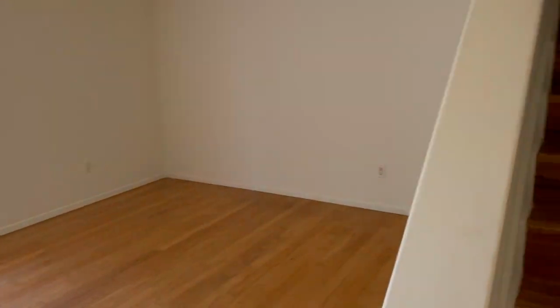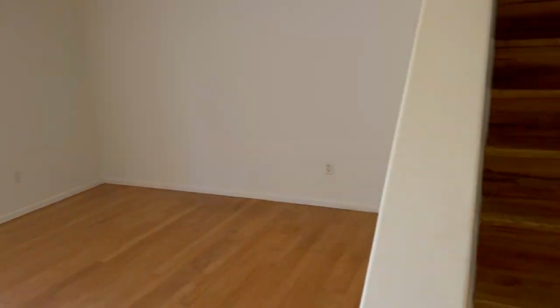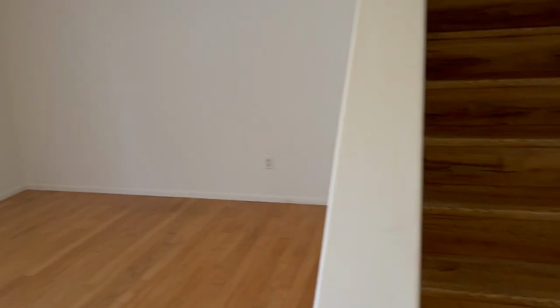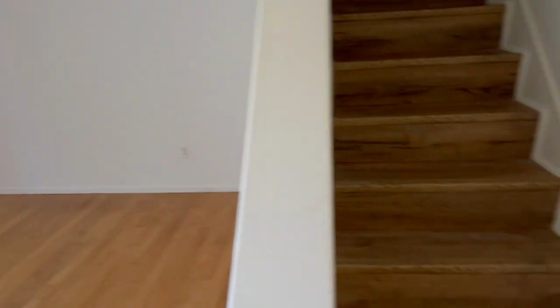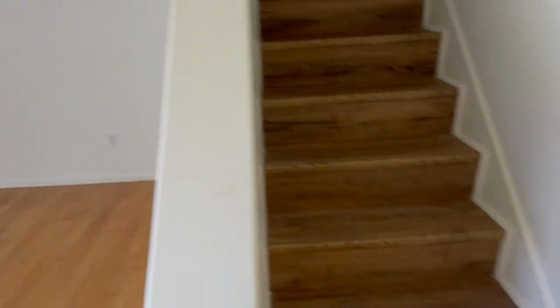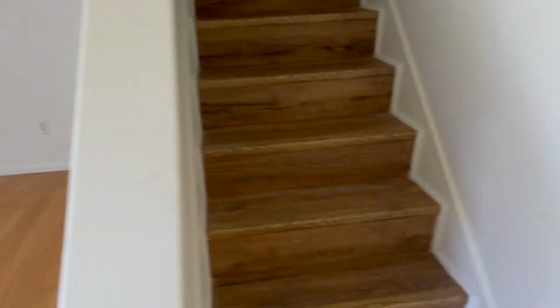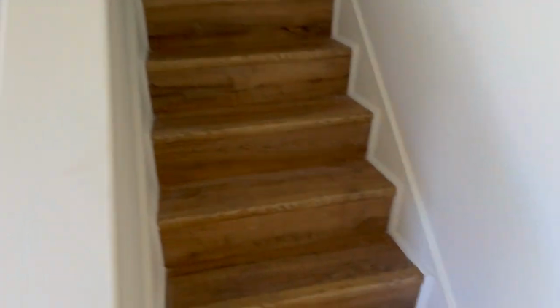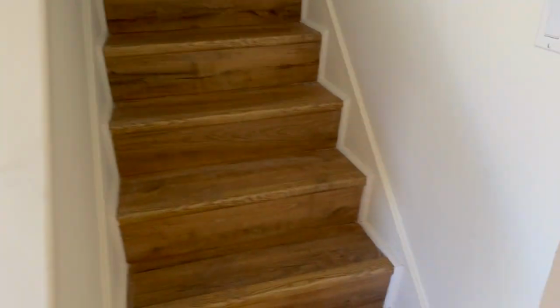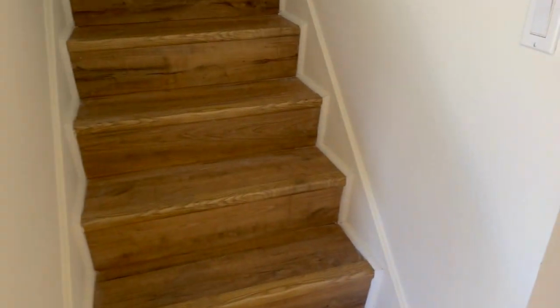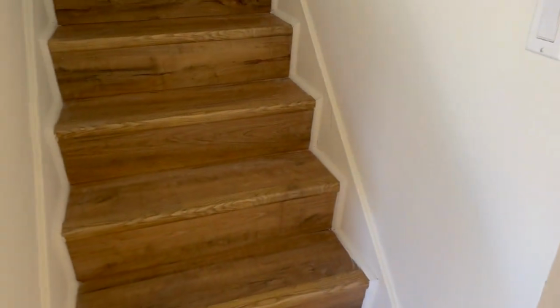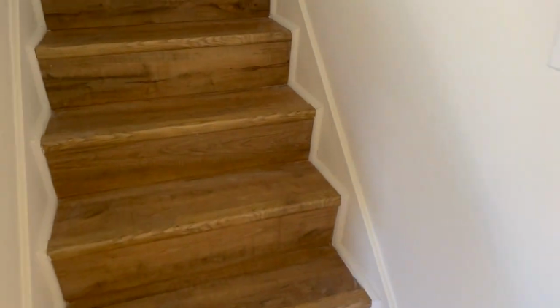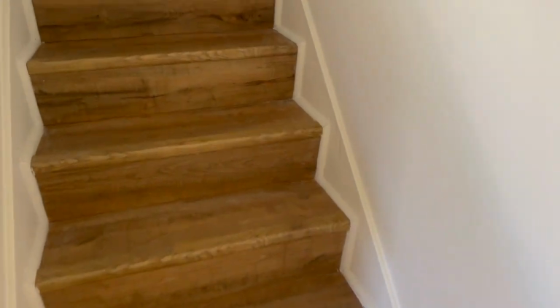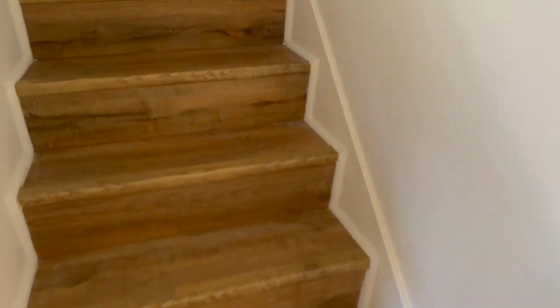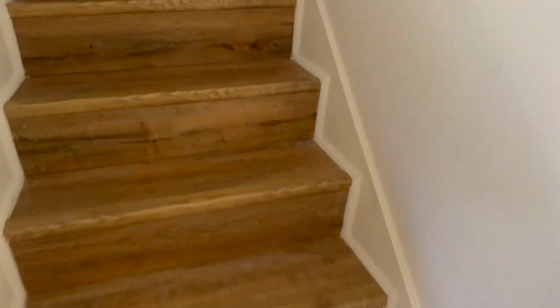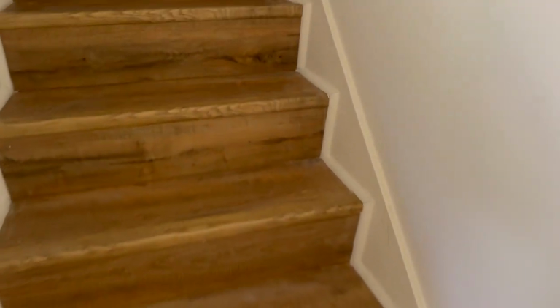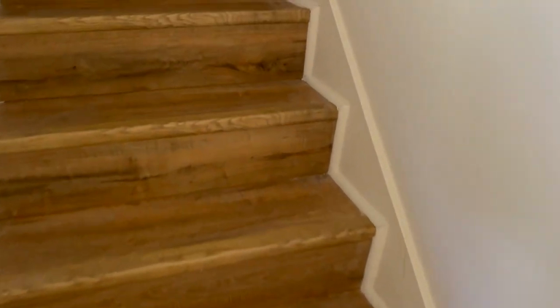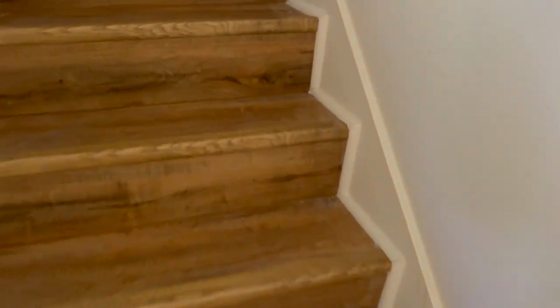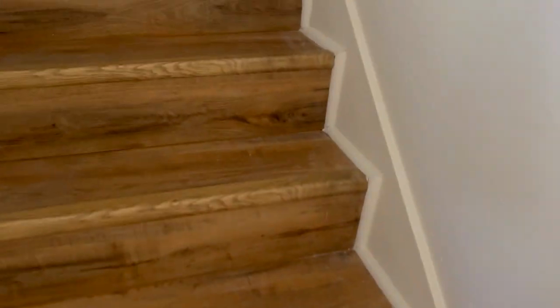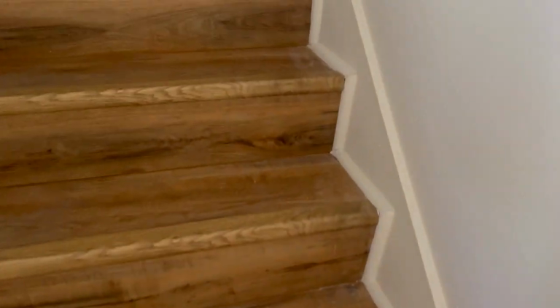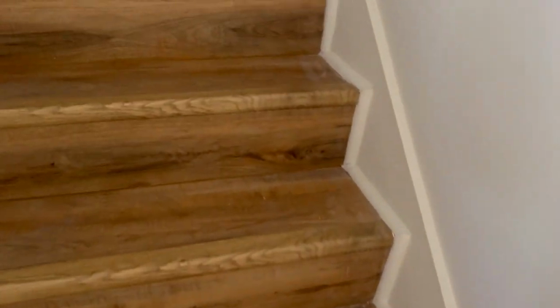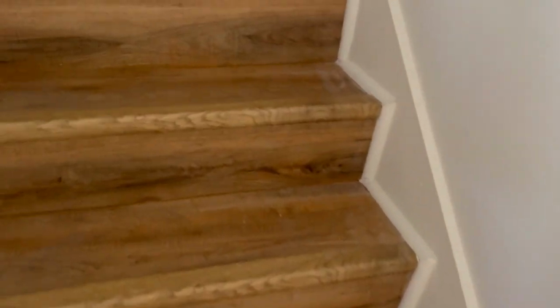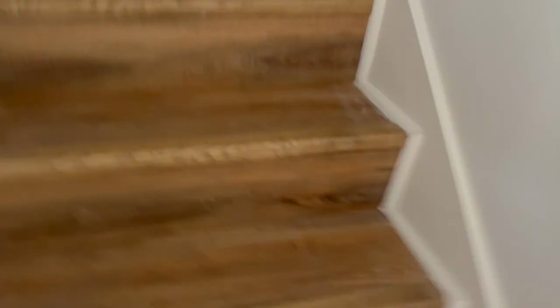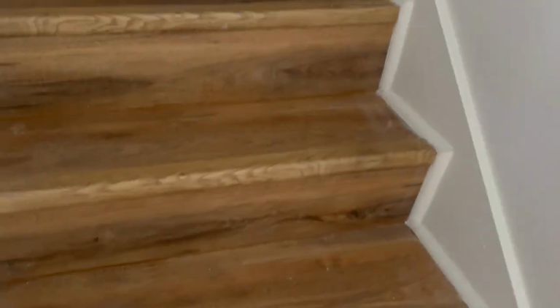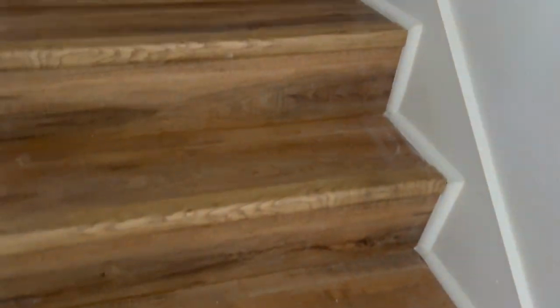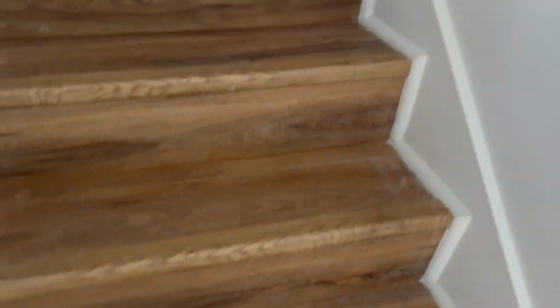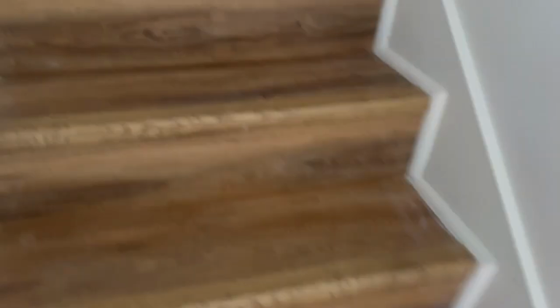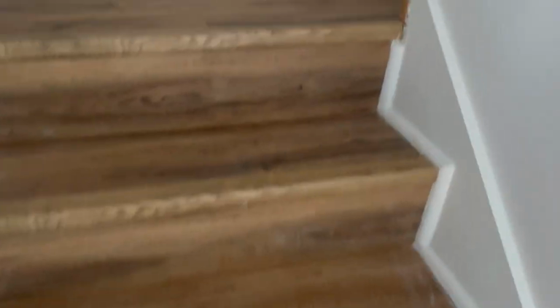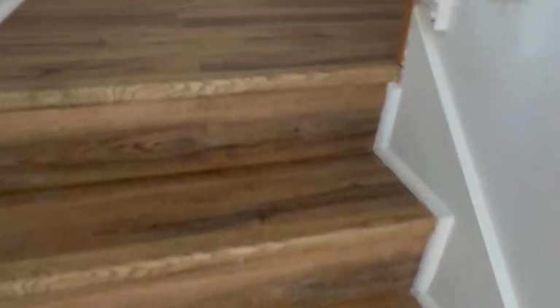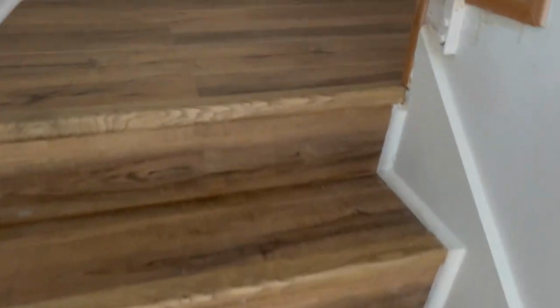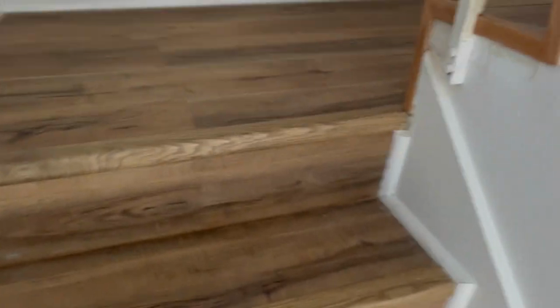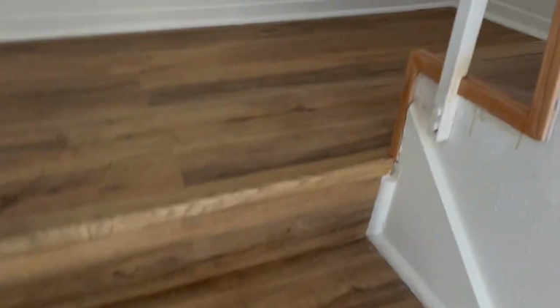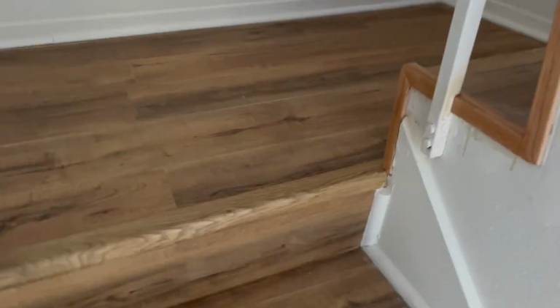Going upstairs, we just replaced the carpeted stairs with vinyl plank flooring.